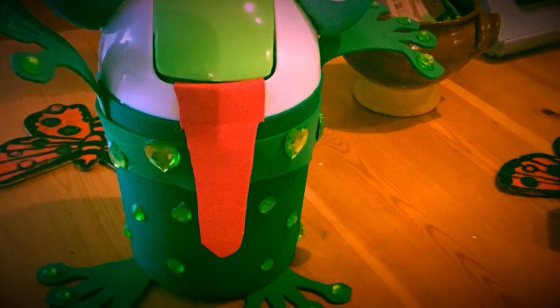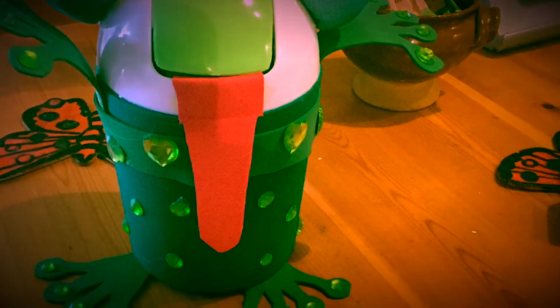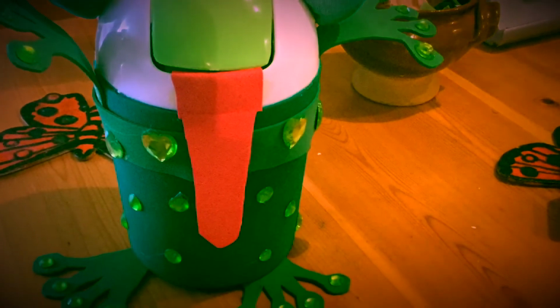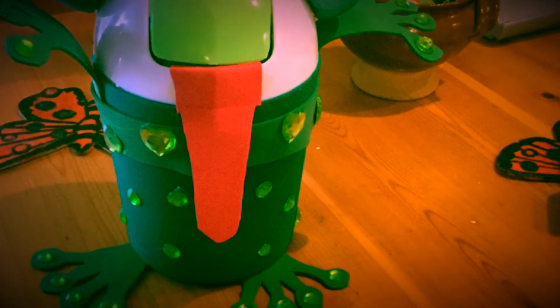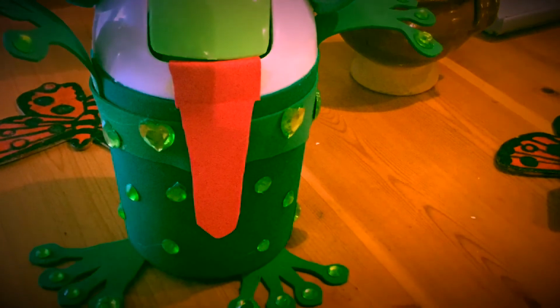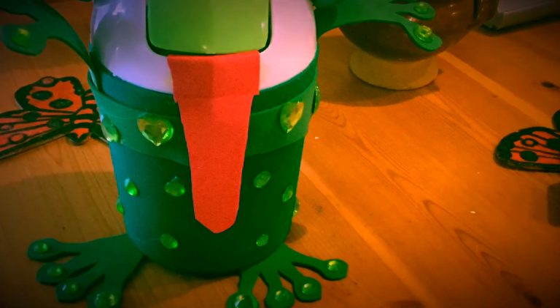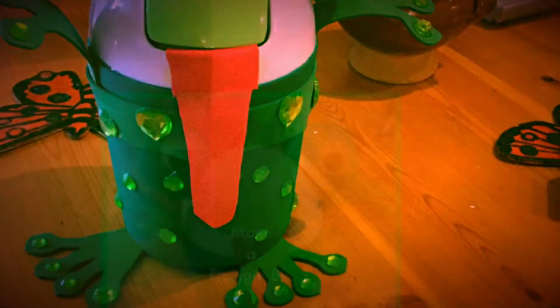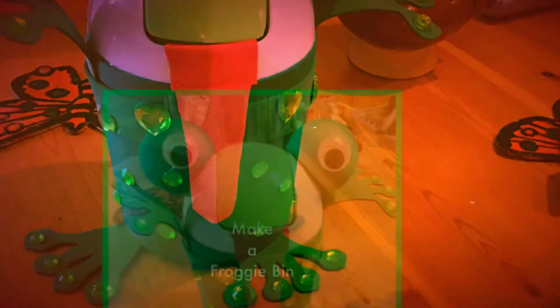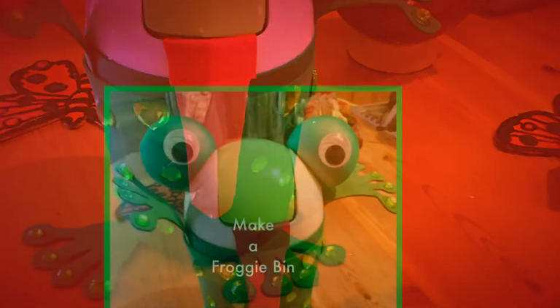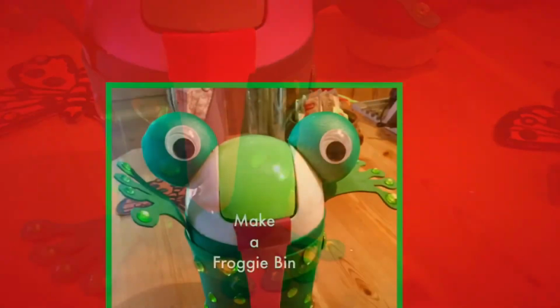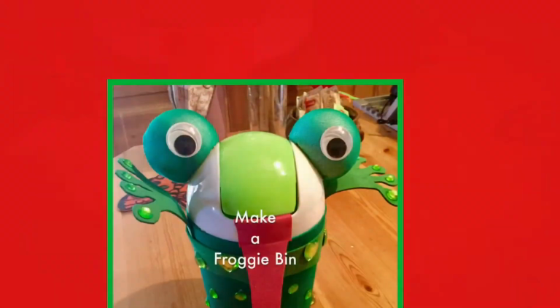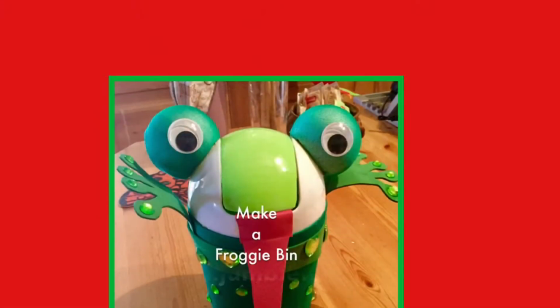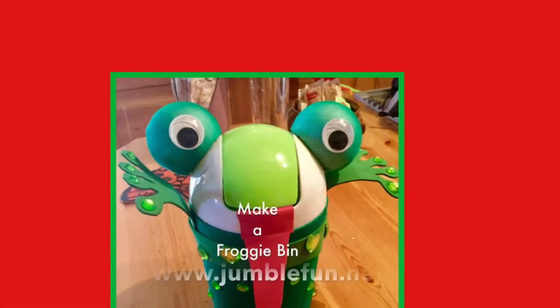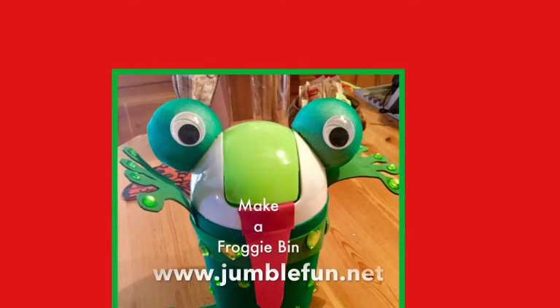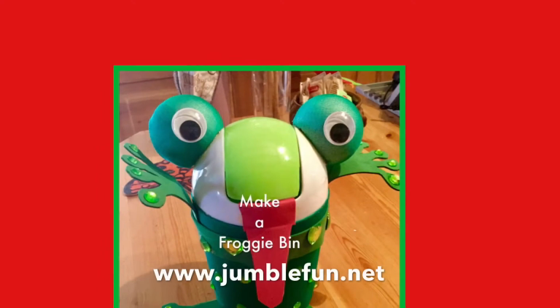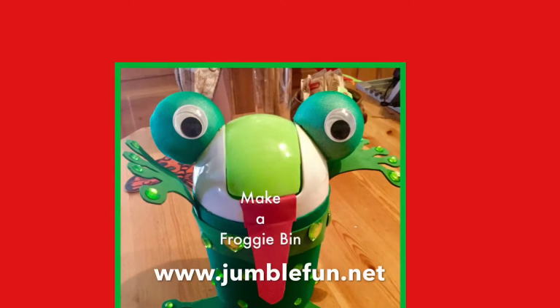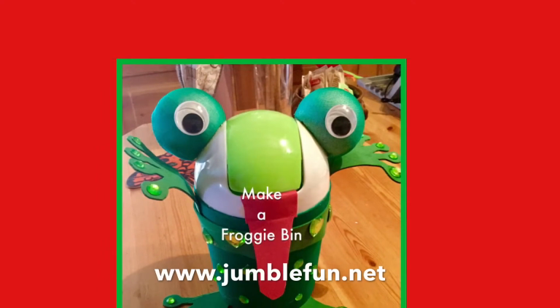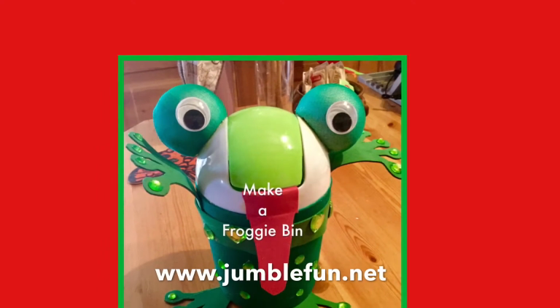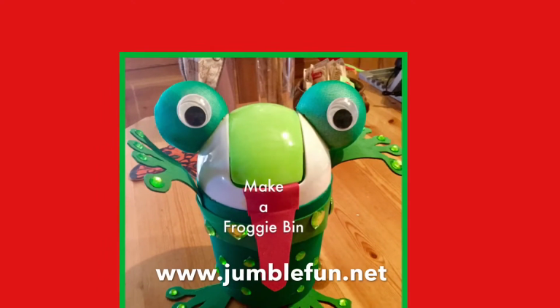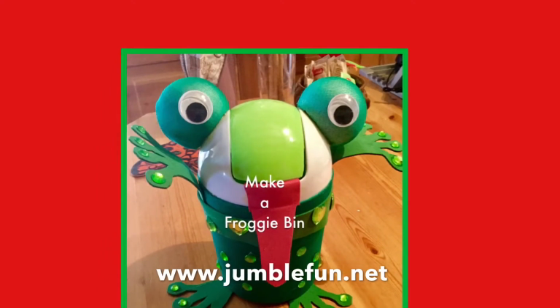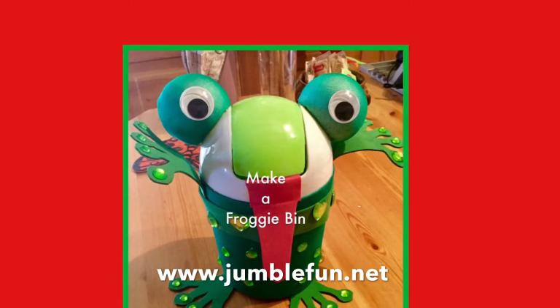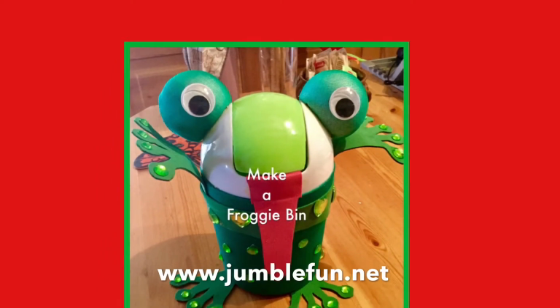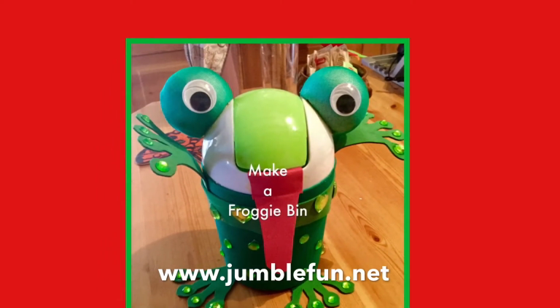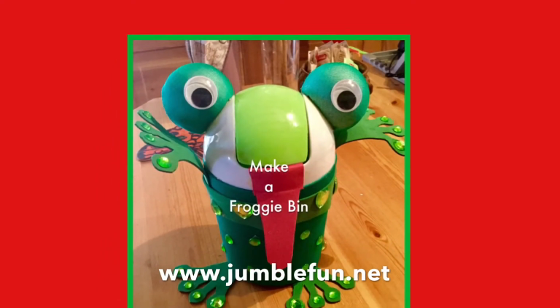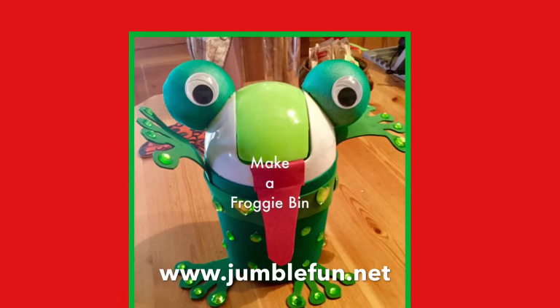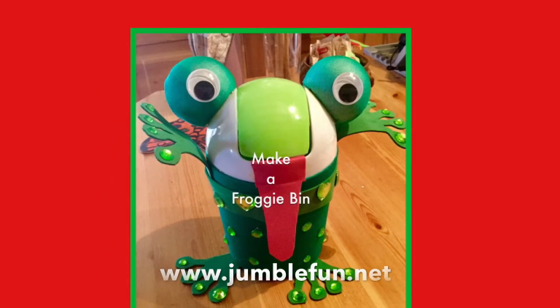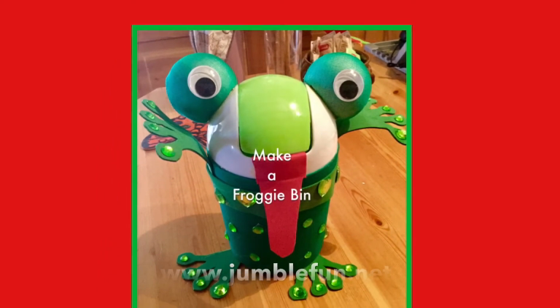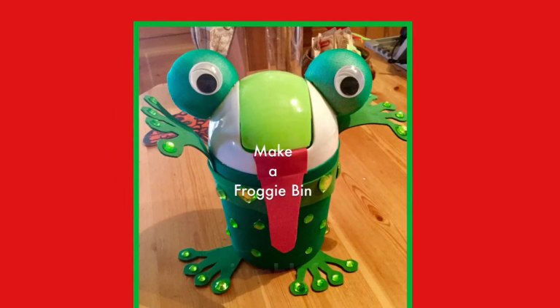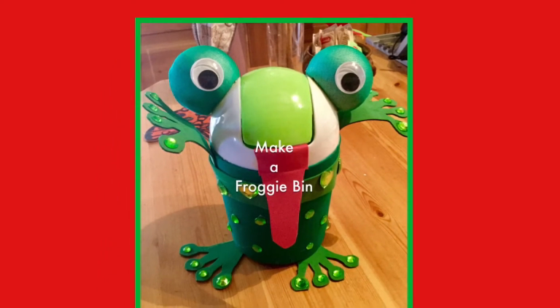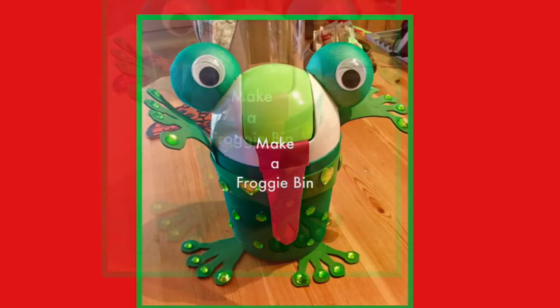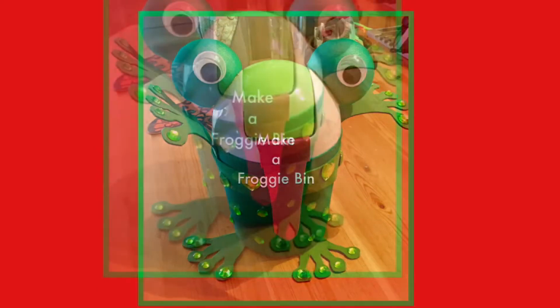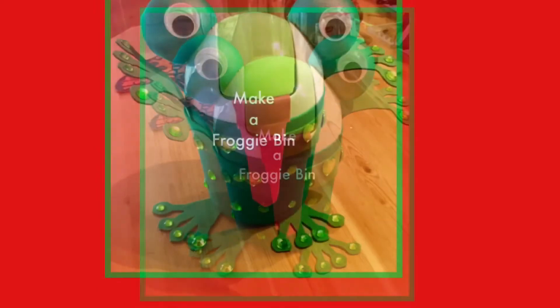Lots more fun froggy craft ideas and froggy packs on this playlist and my website.